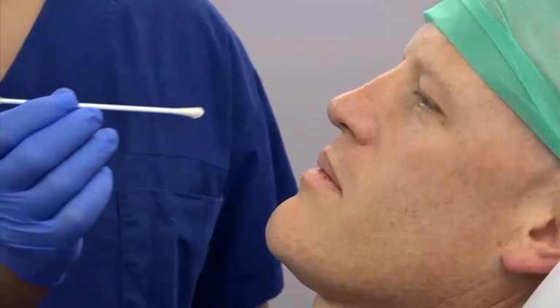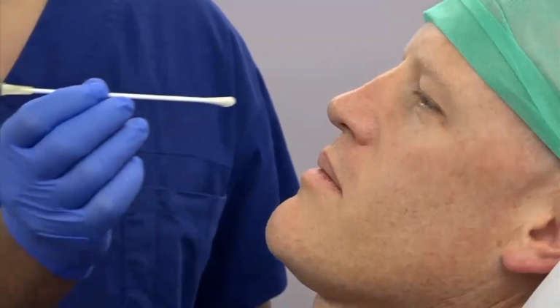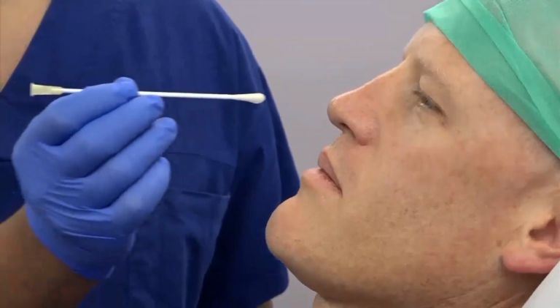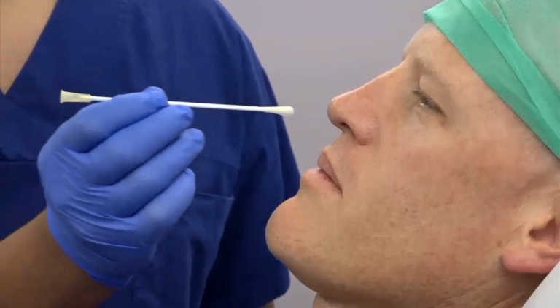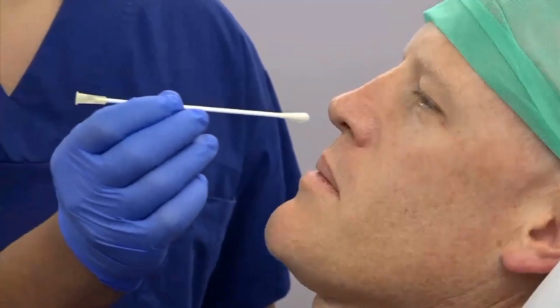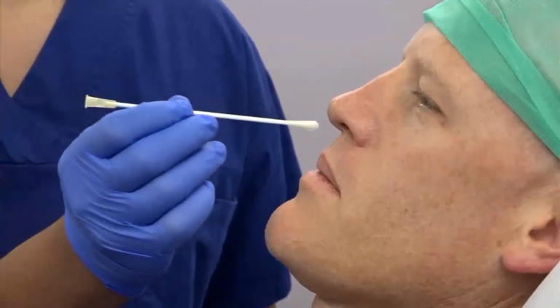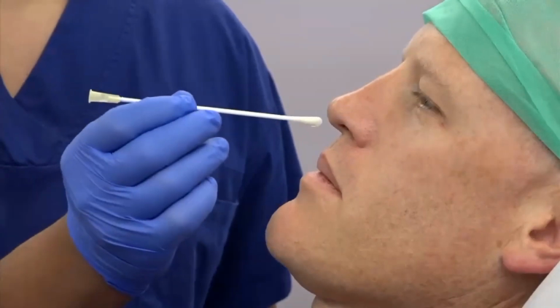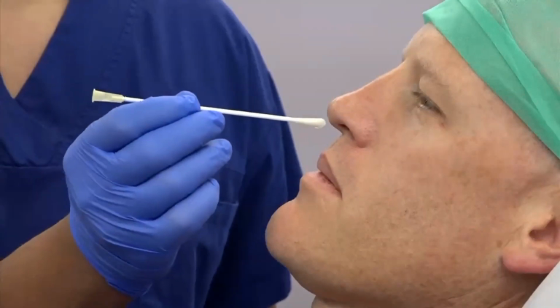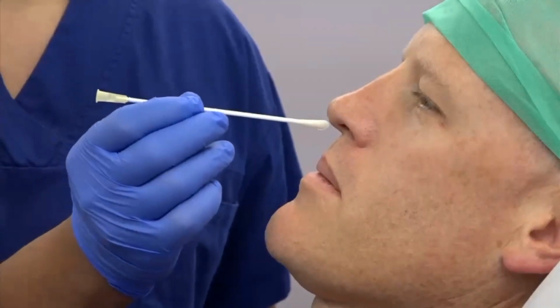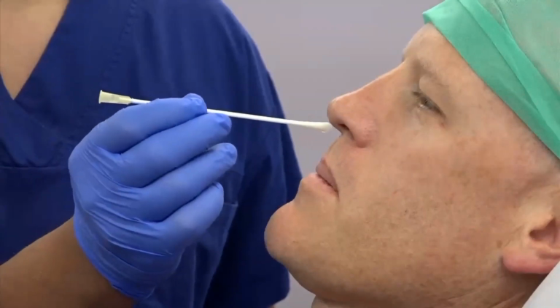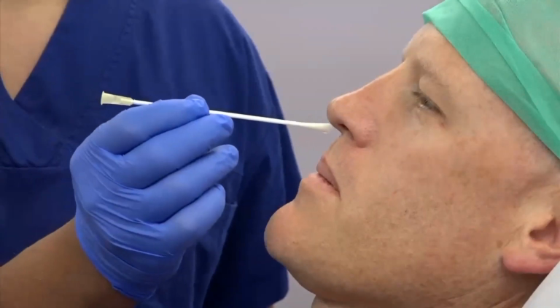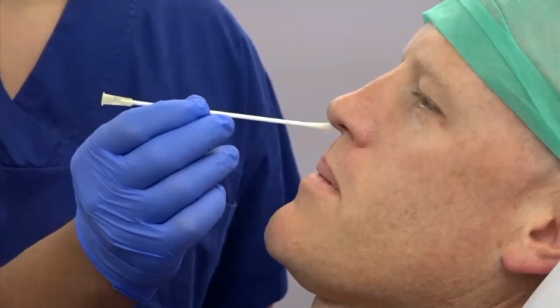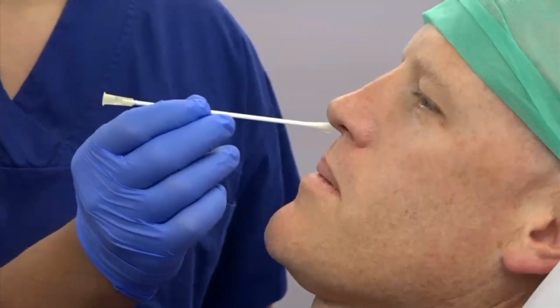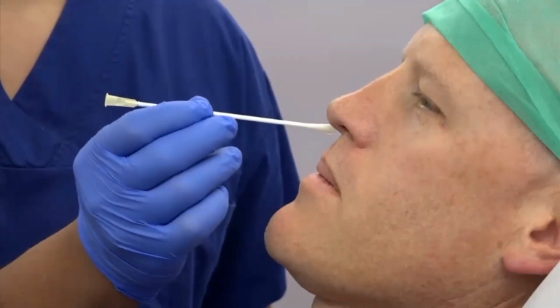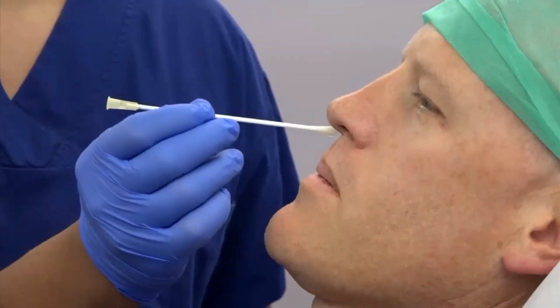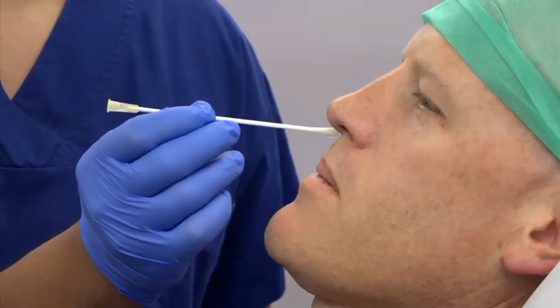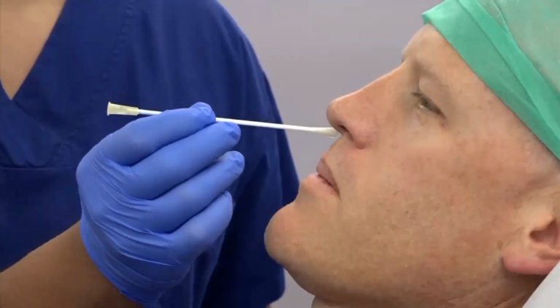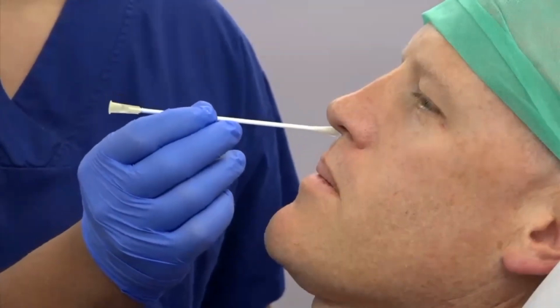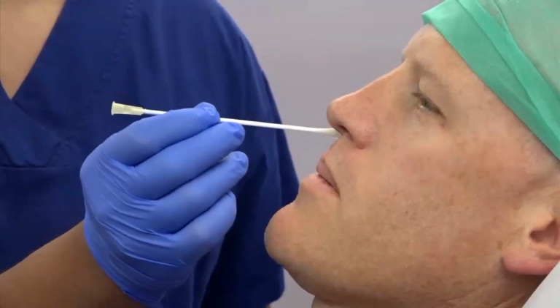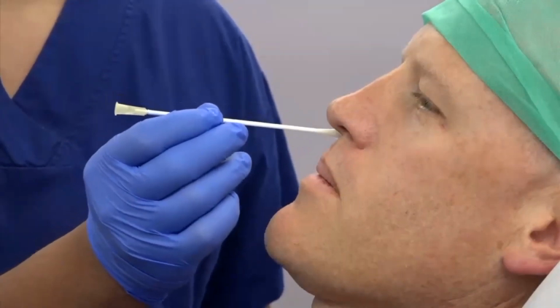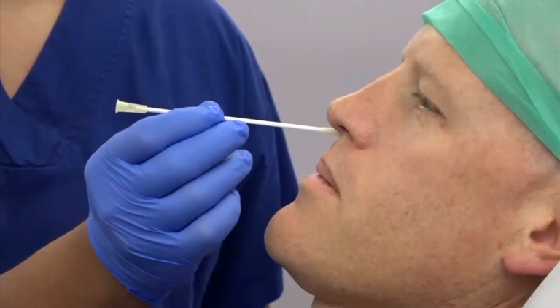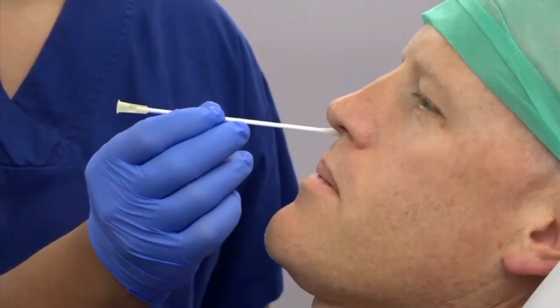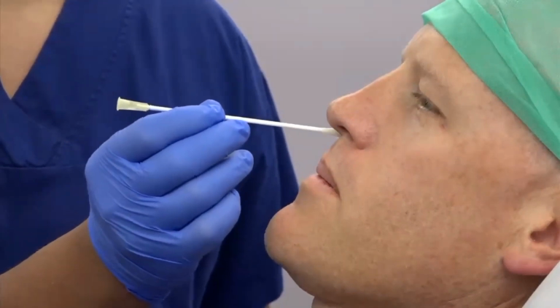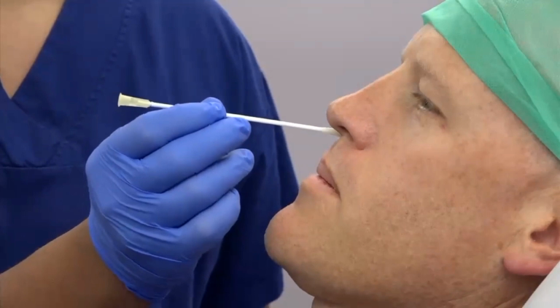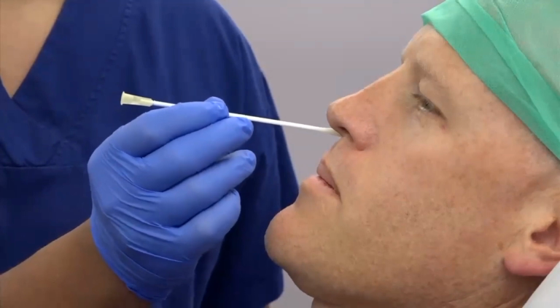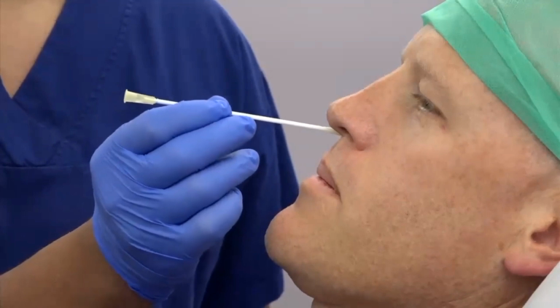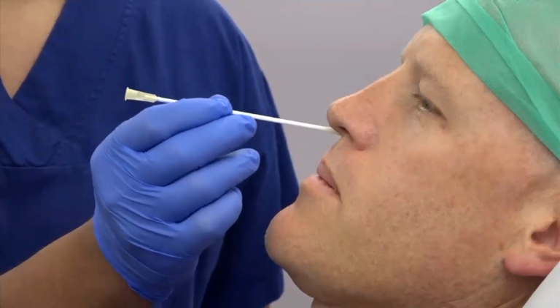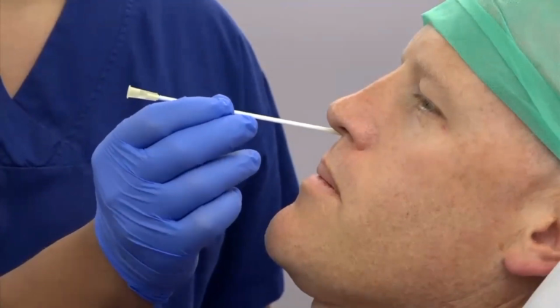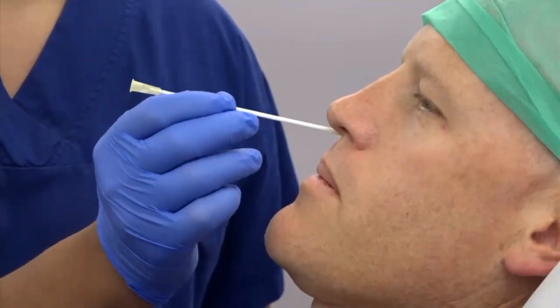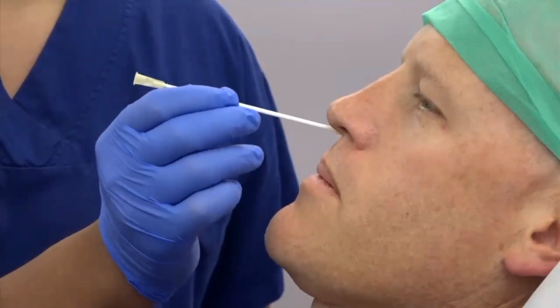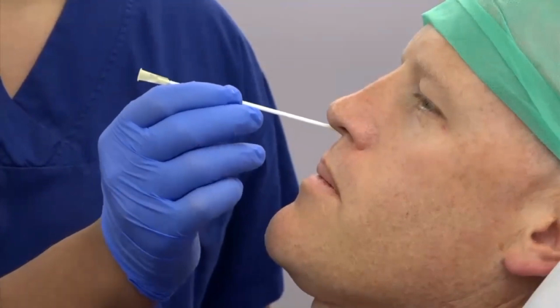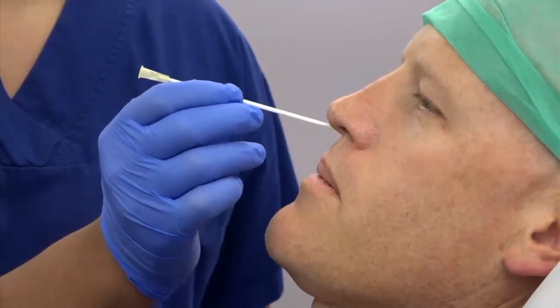This is showing the same insertion again from a different angle.